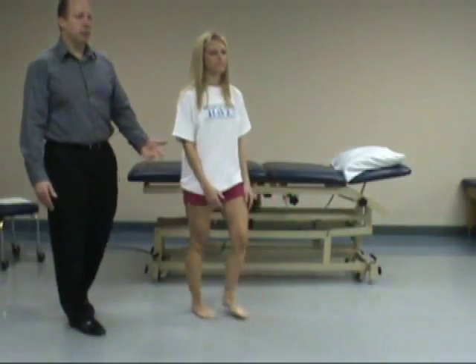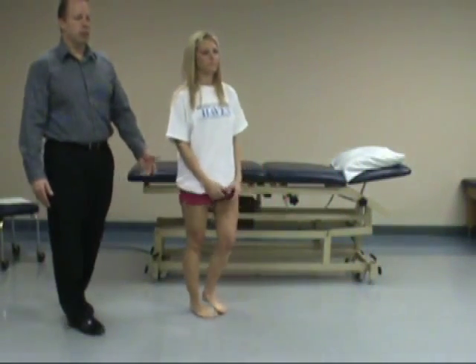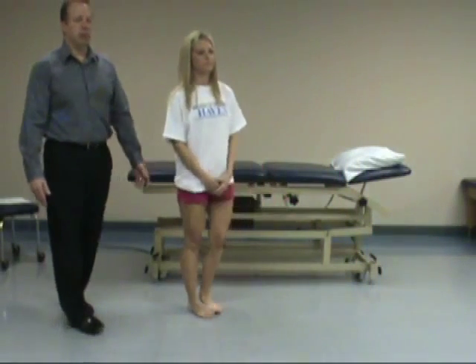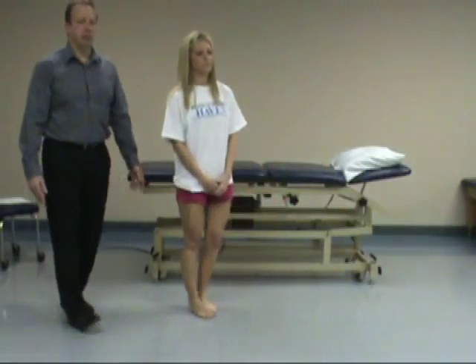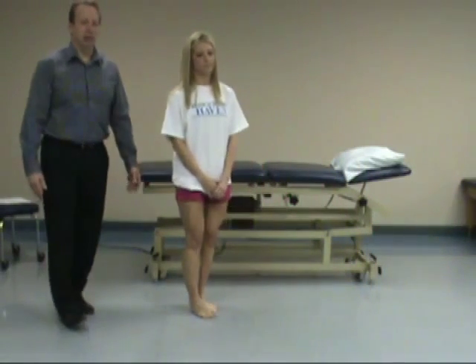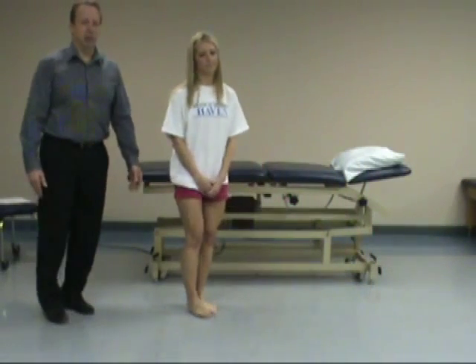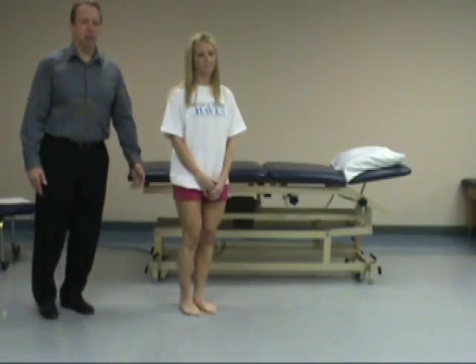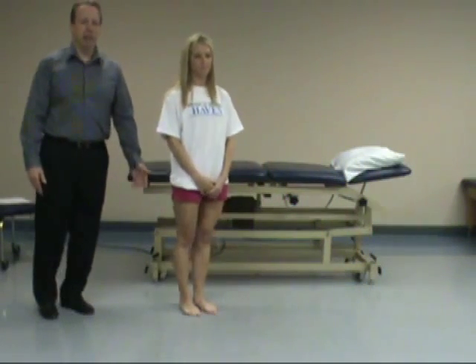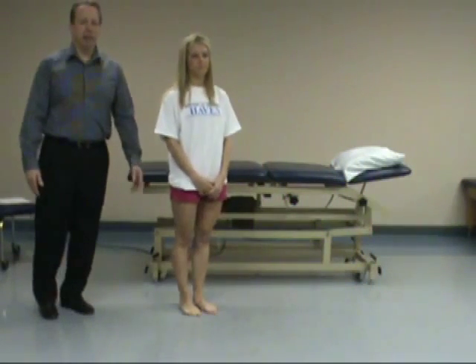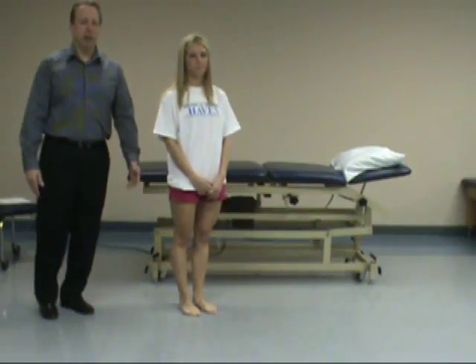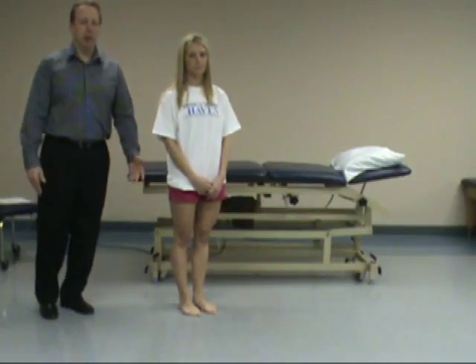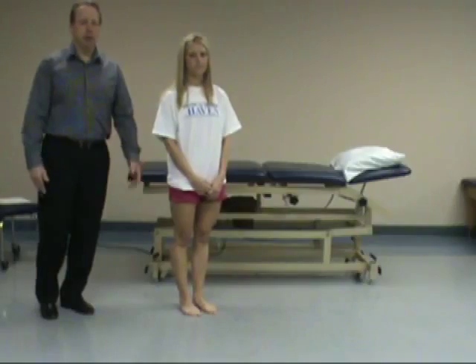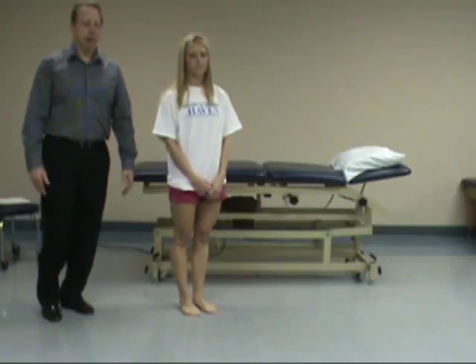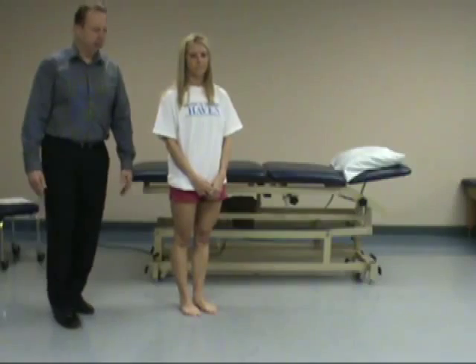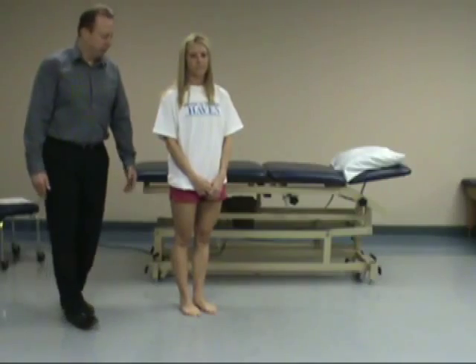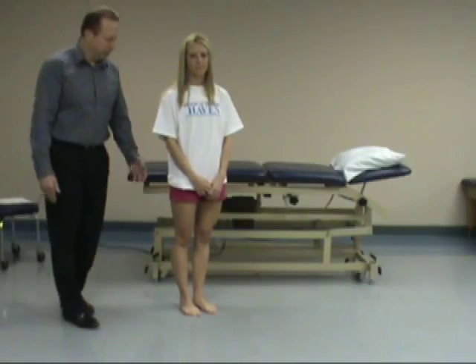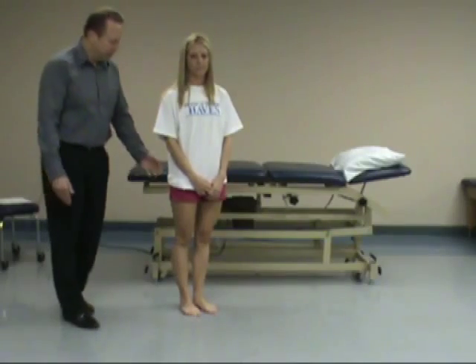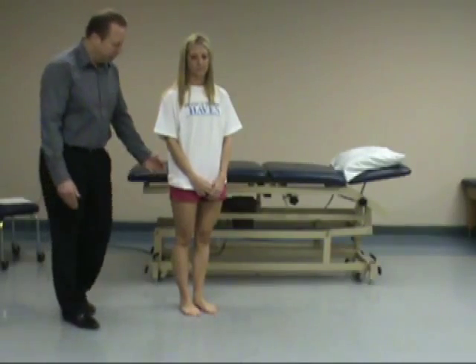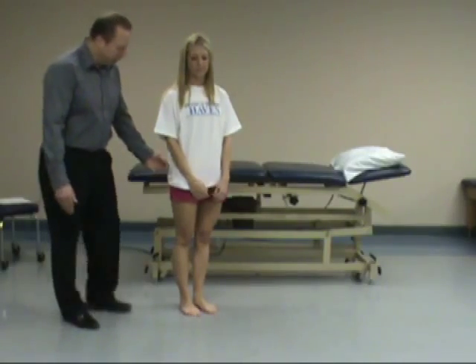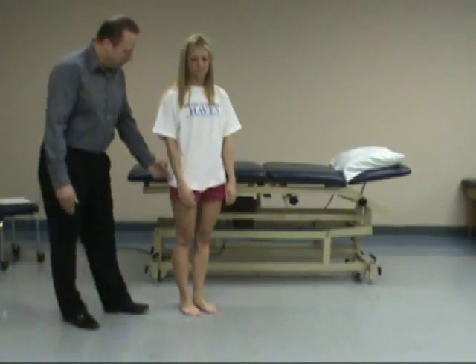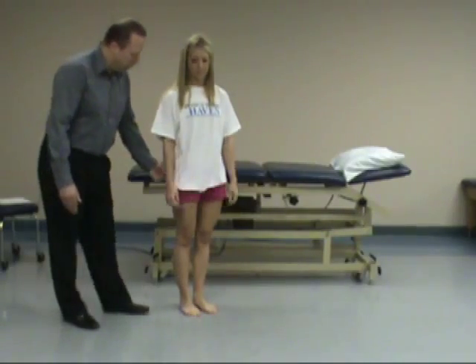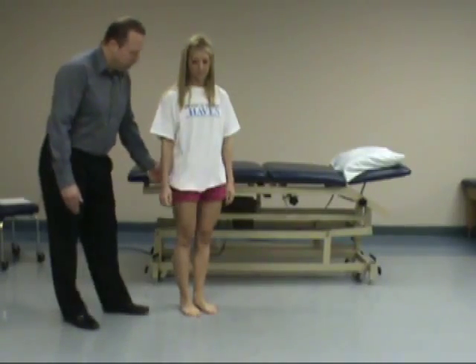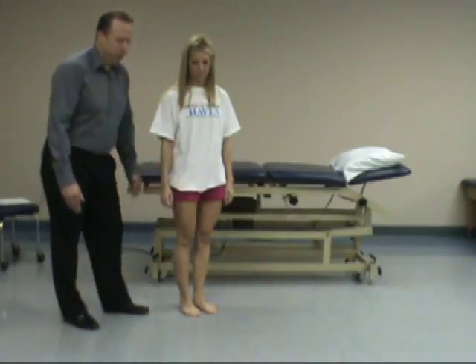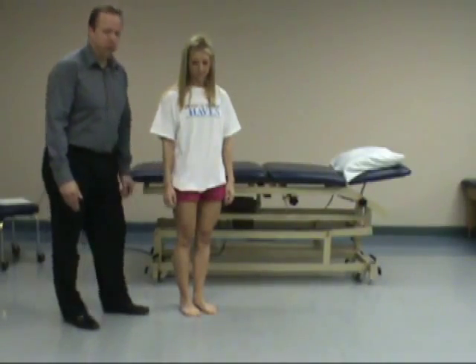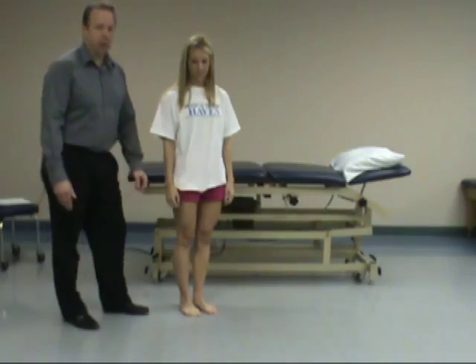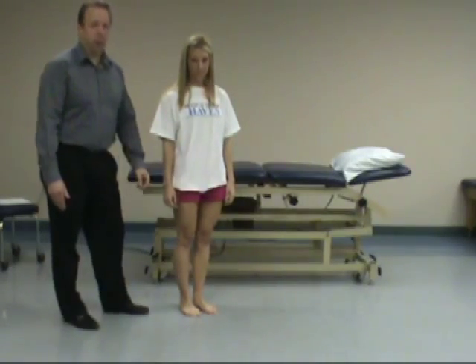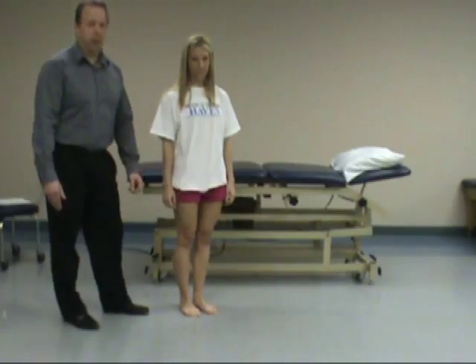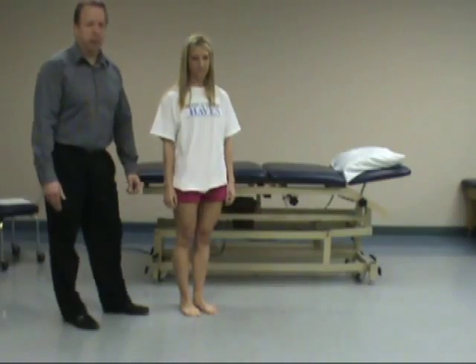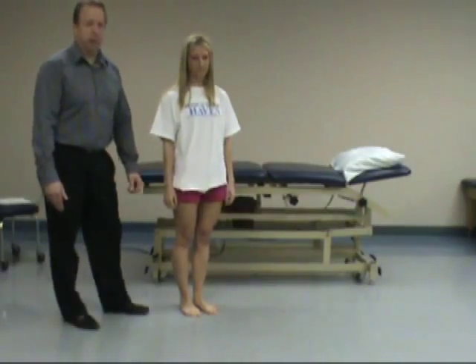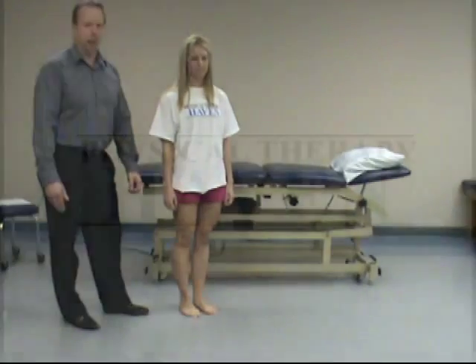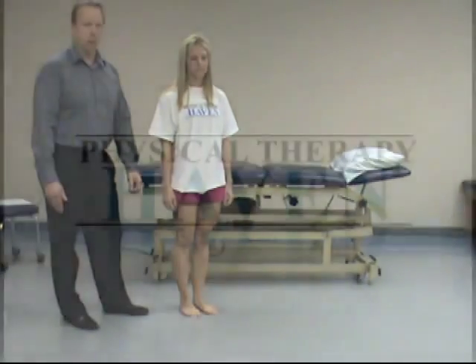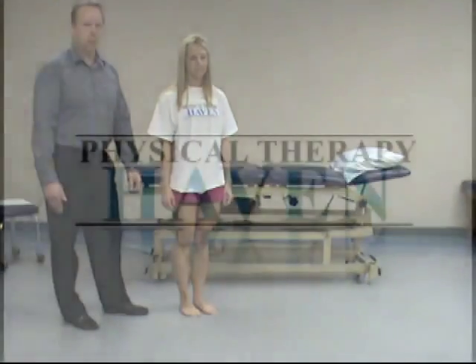The first part was a Trendelenburg test, or Trendelenburg sign, for weakness of the gluteus medius of the hip.